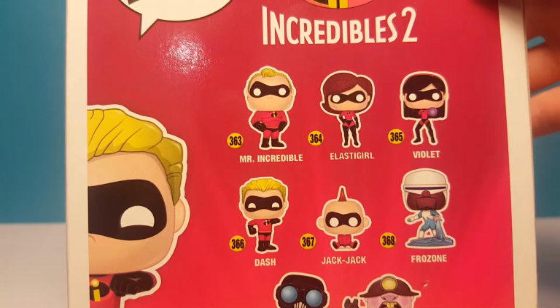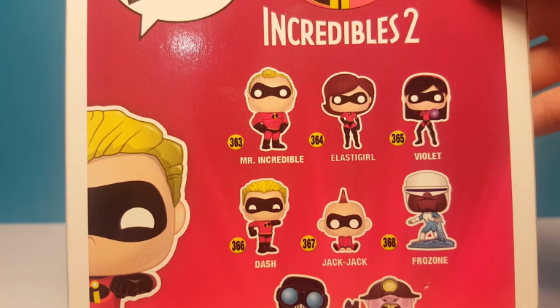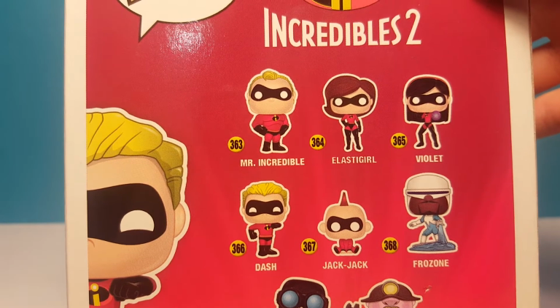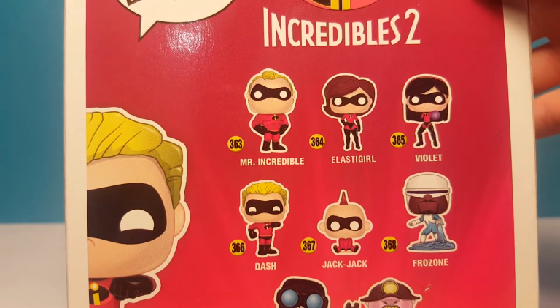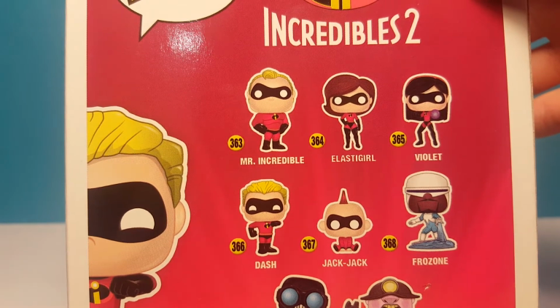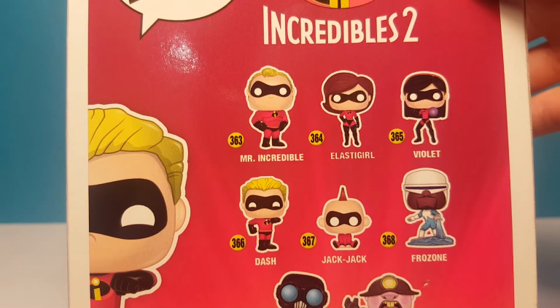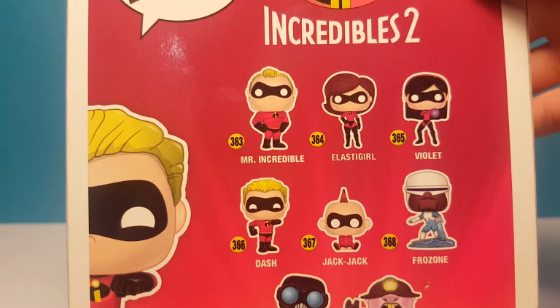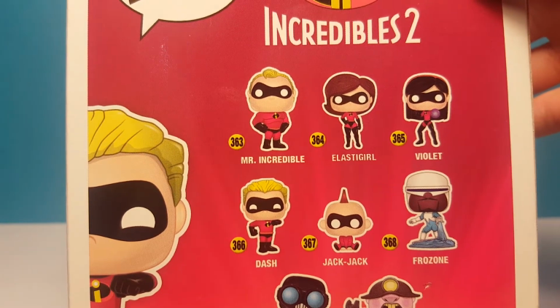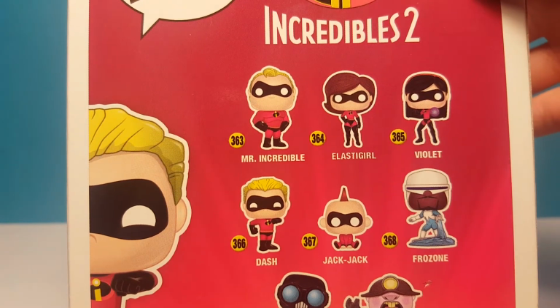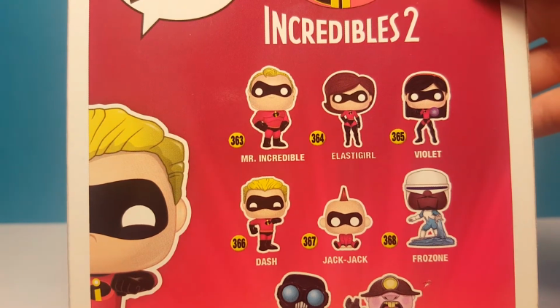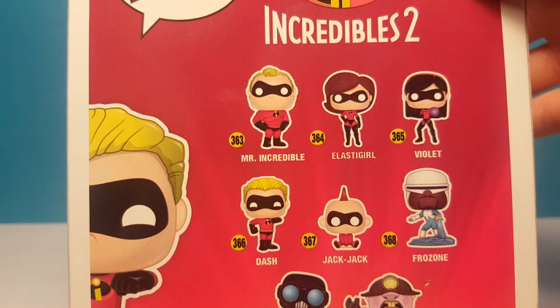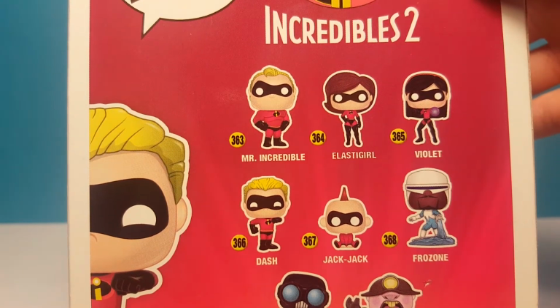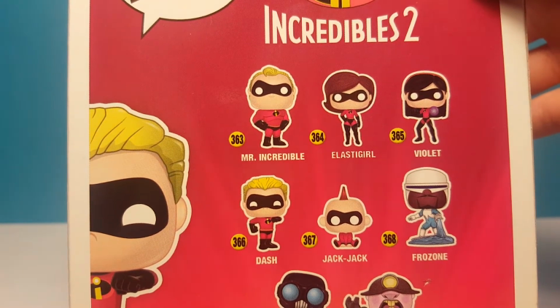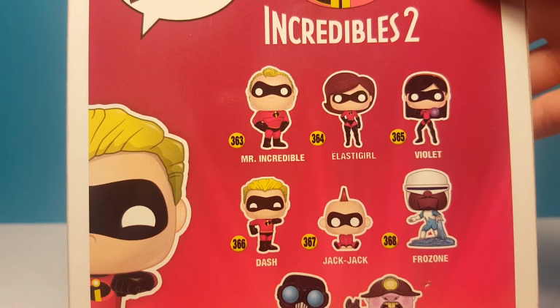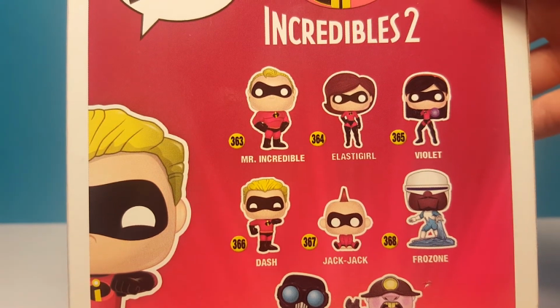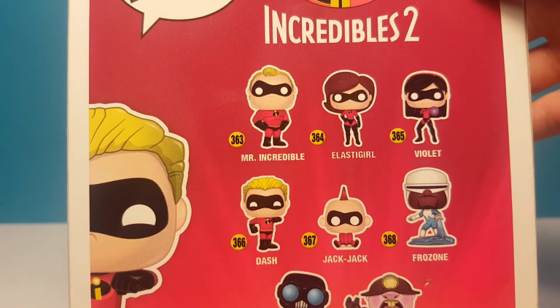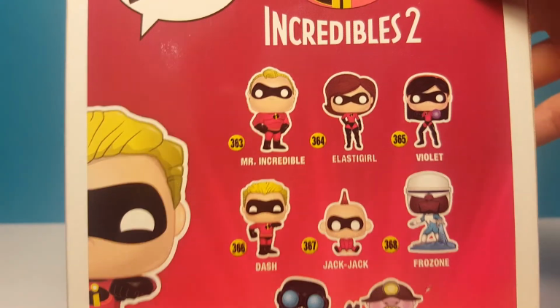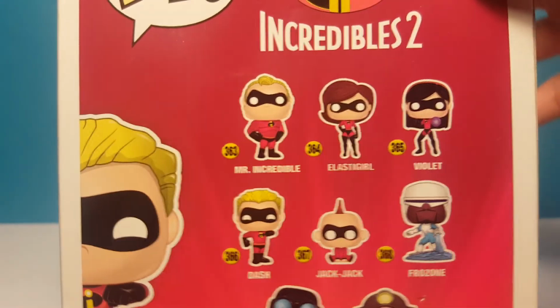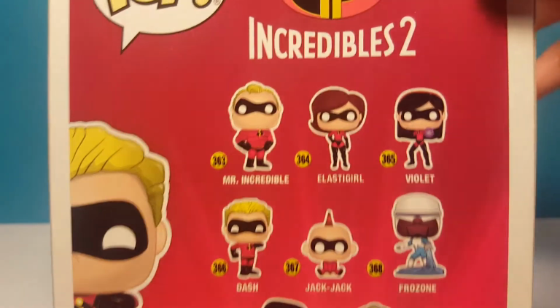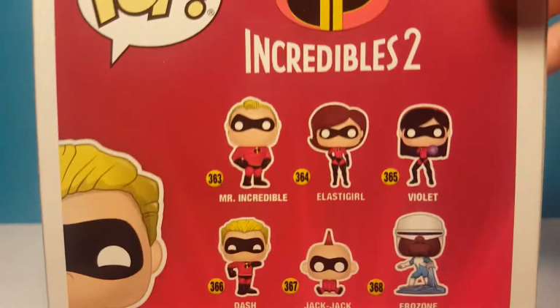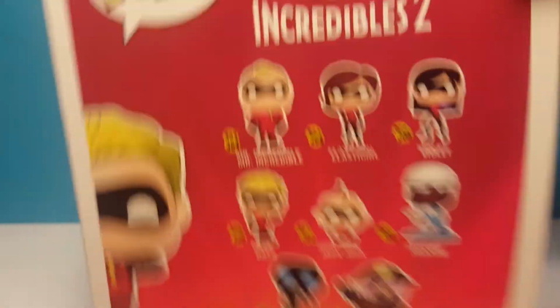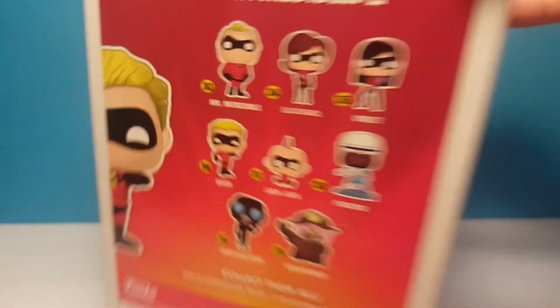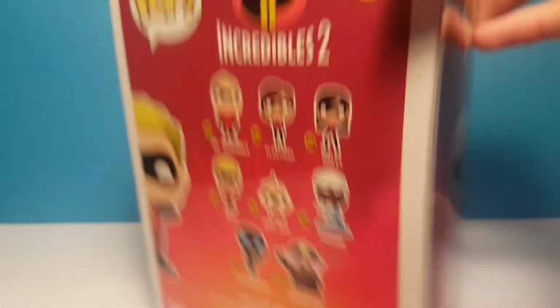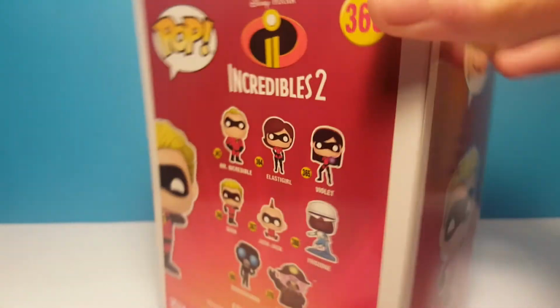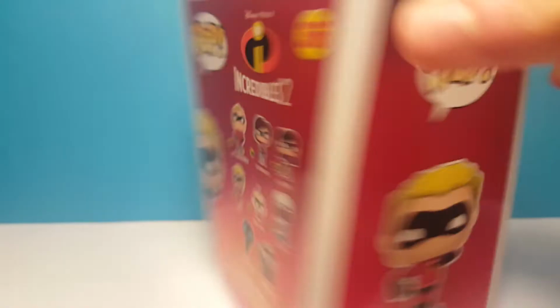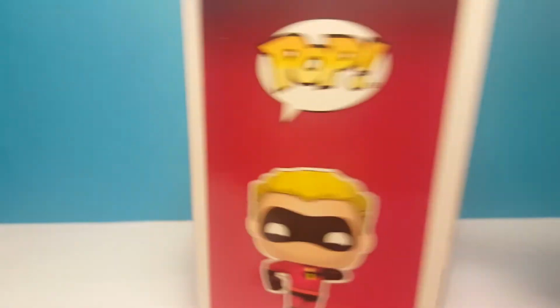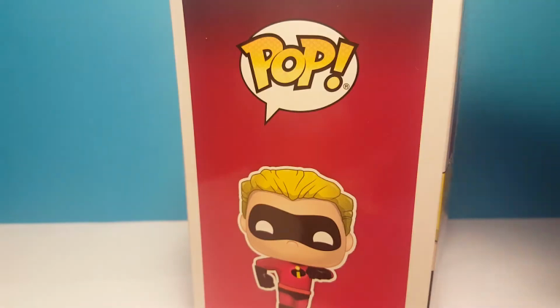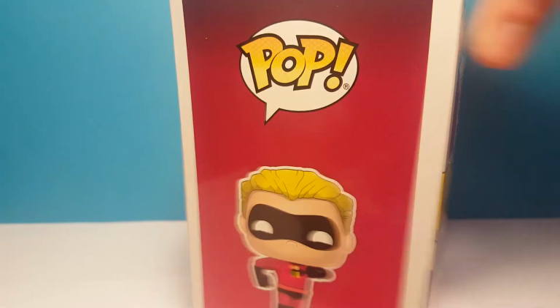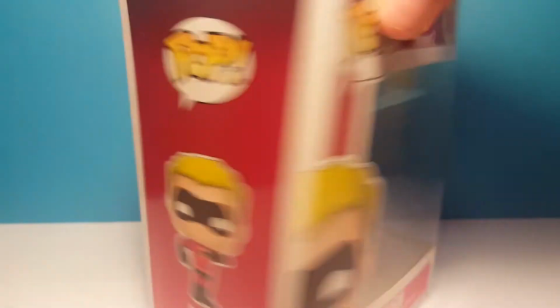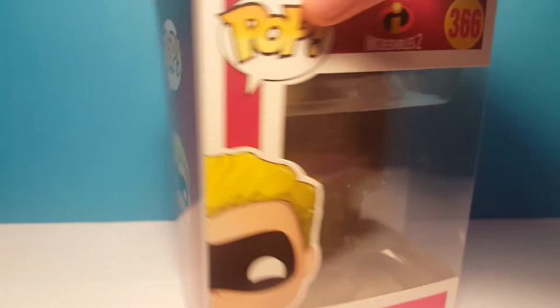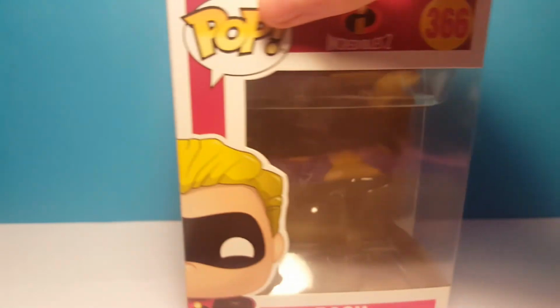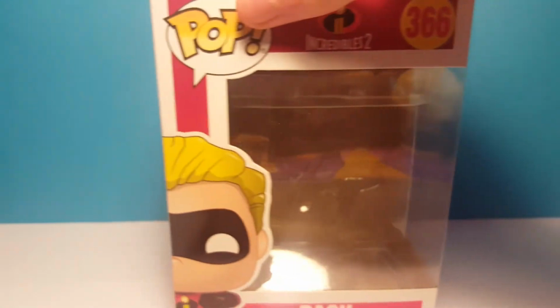Stay tuned because tomorrow we will be doing a review of the Mr. Incredible Pop. But that's it for the box.